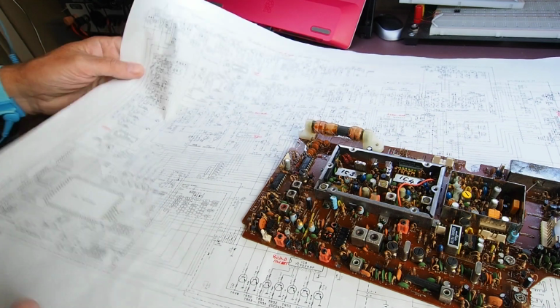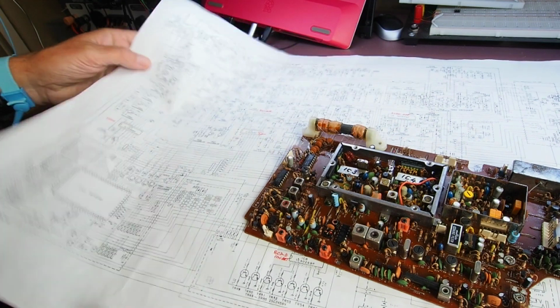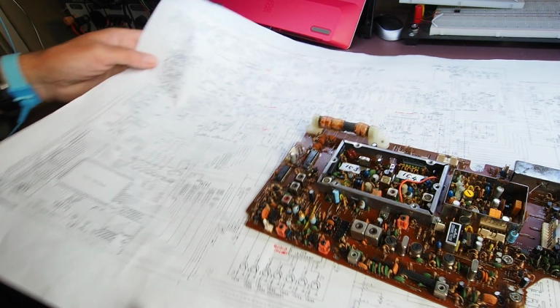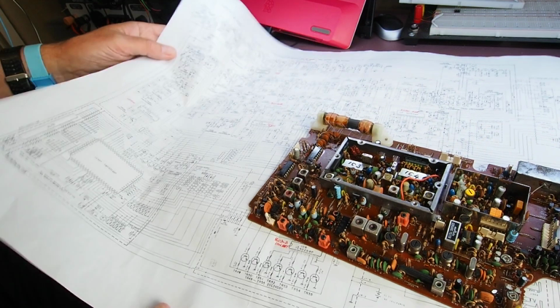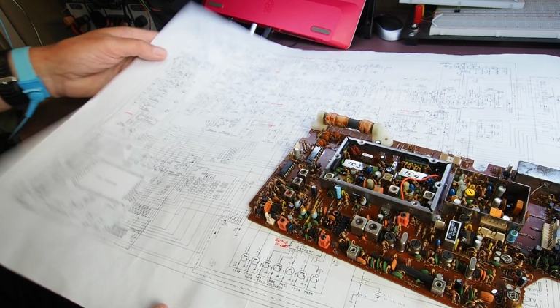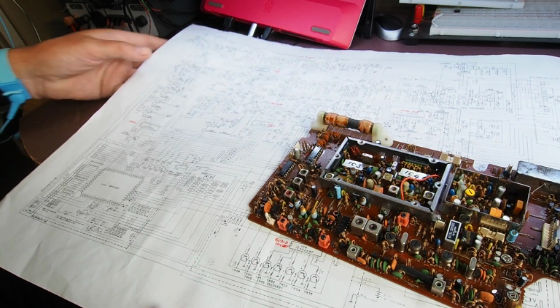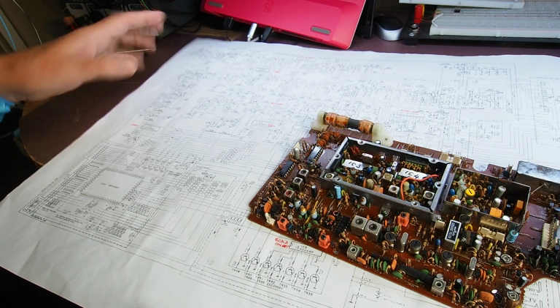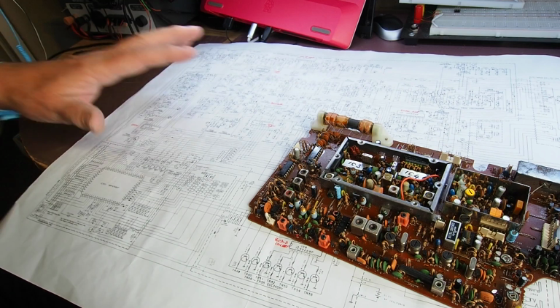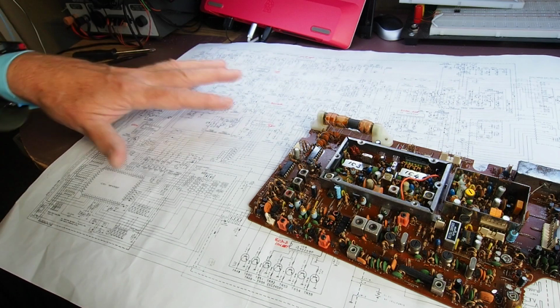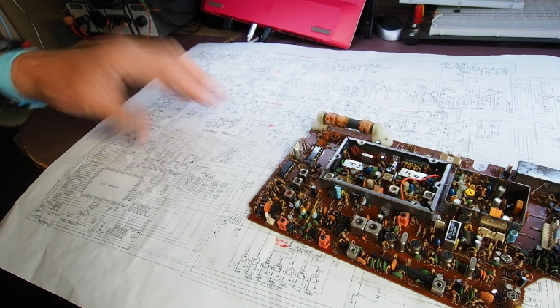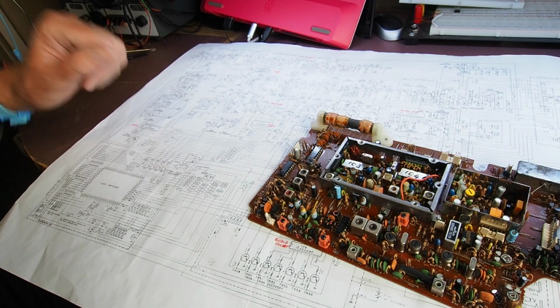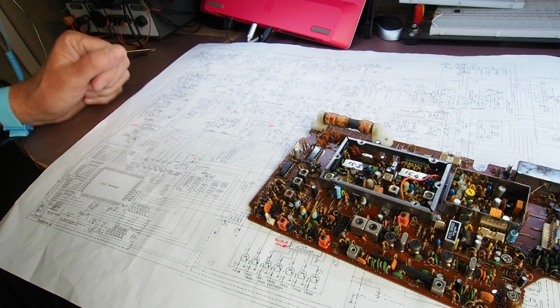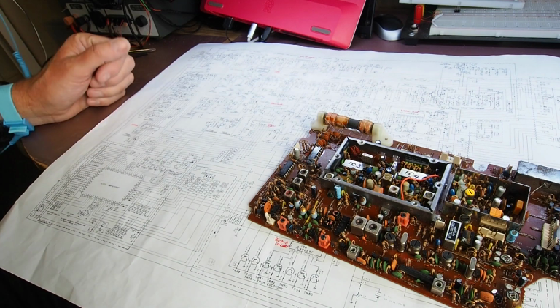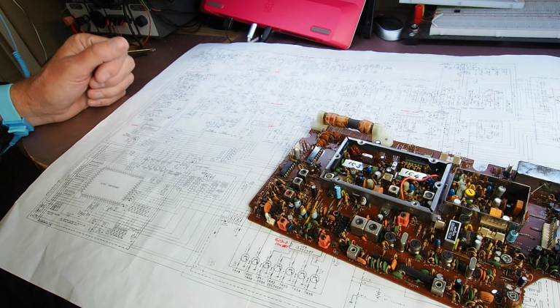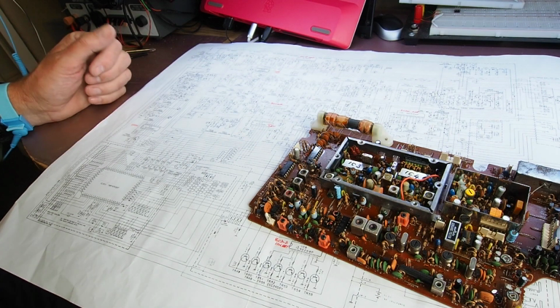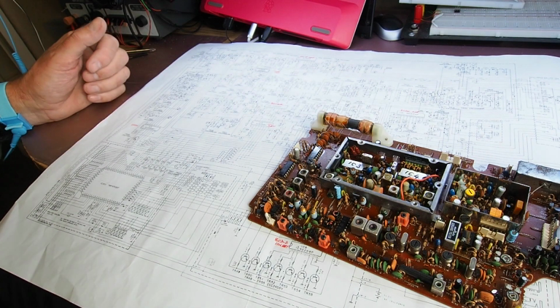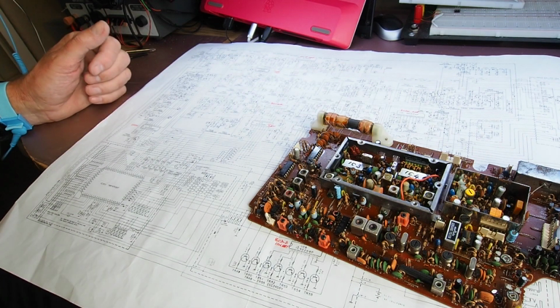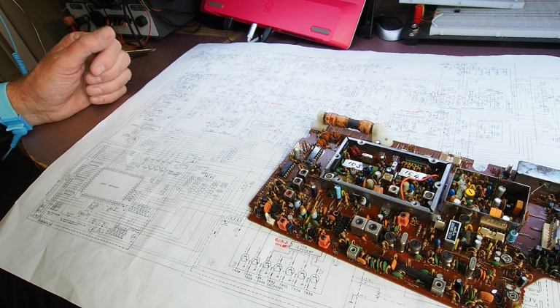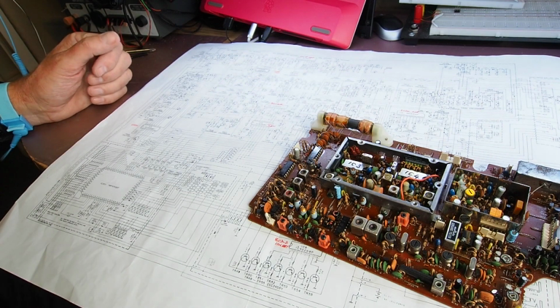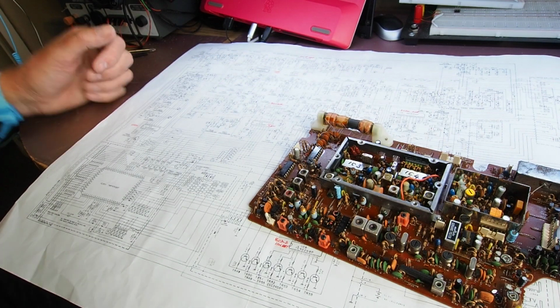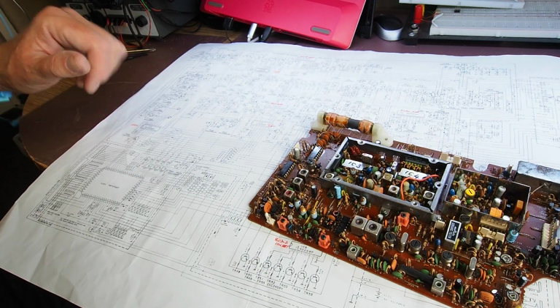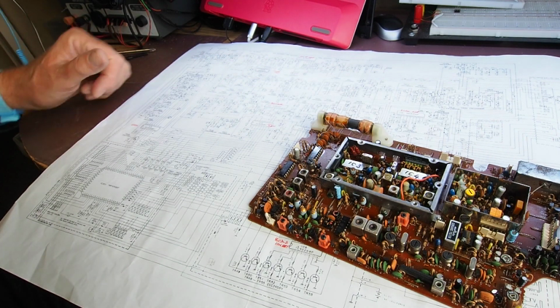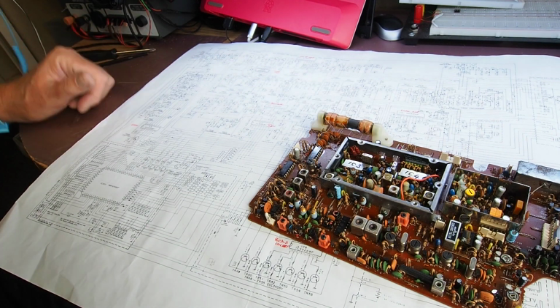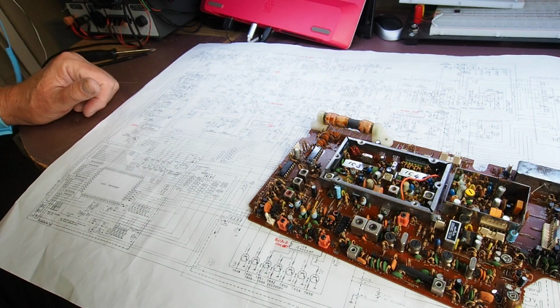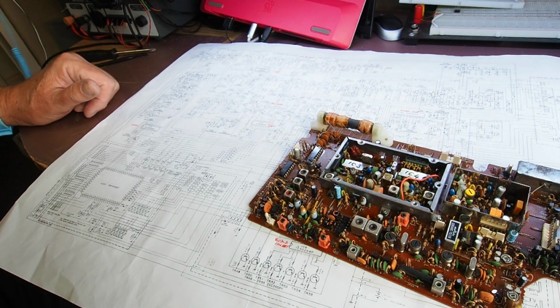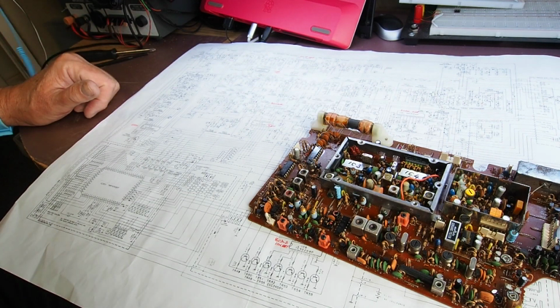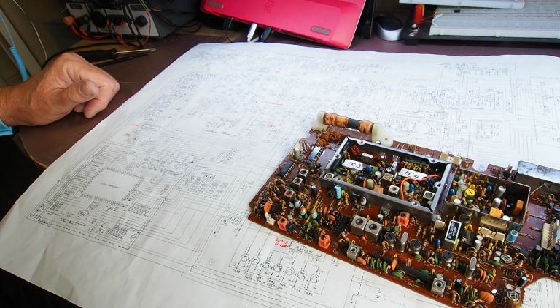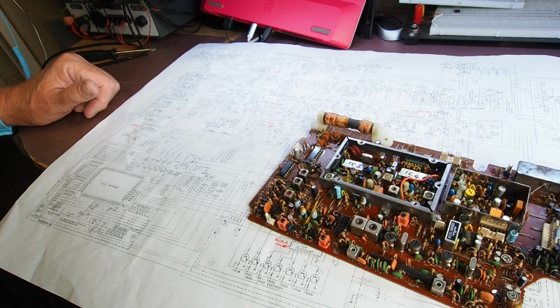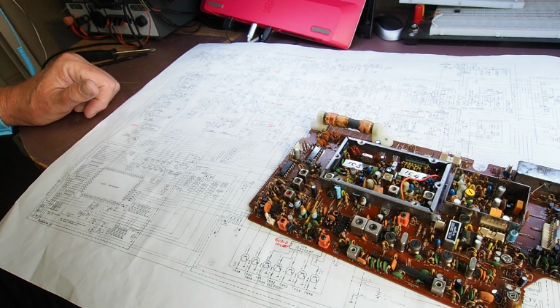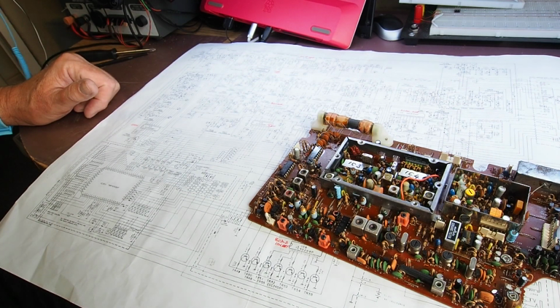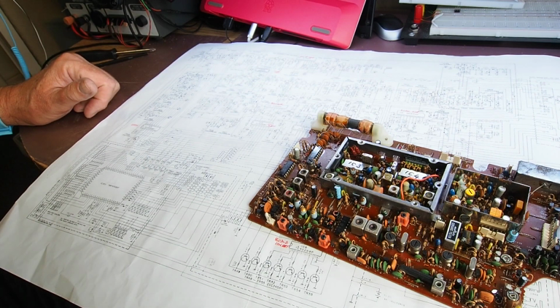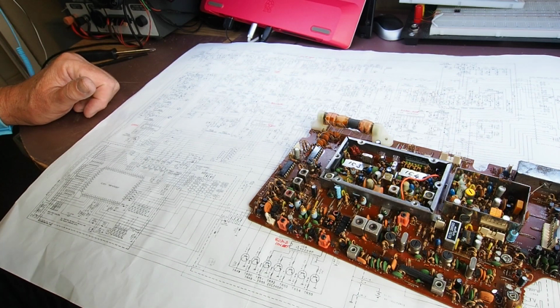These FETs are apparently very sensitive to static, and sometimes replacing that MOSFET is sufficient to cure the problem. So that's what I'm going to do — I've got one, I'm going to replace the MOSFET, see how we get on, and then we'll put it back in its case and see if we have any luck. It is an incredibly complicated circuit.